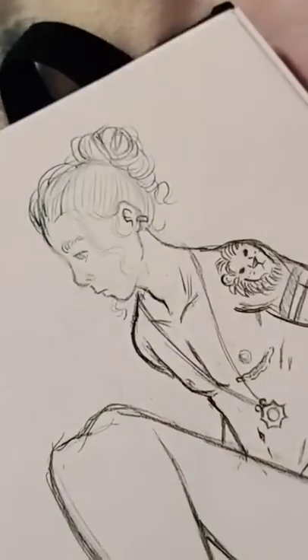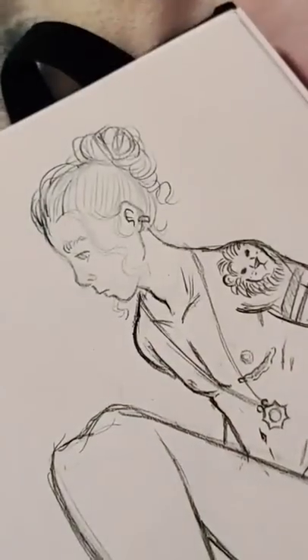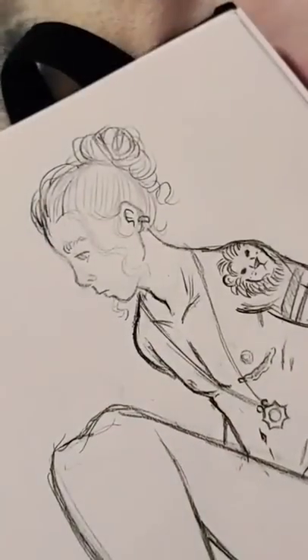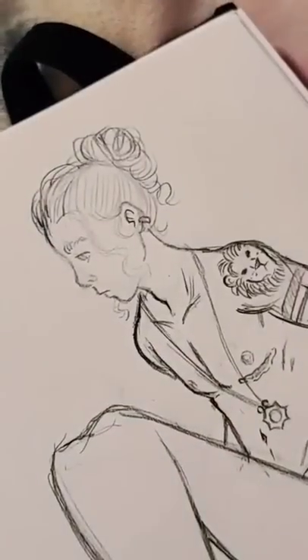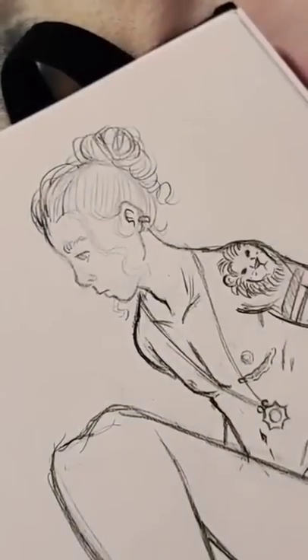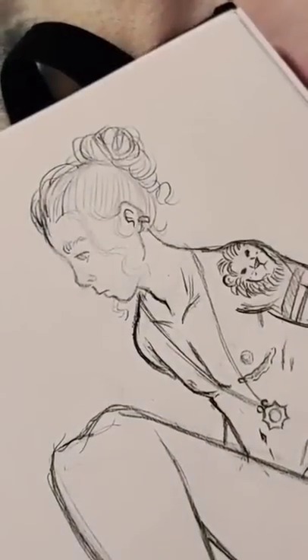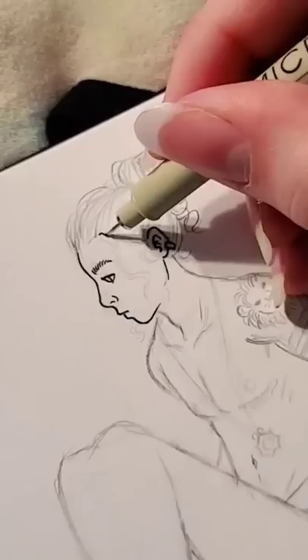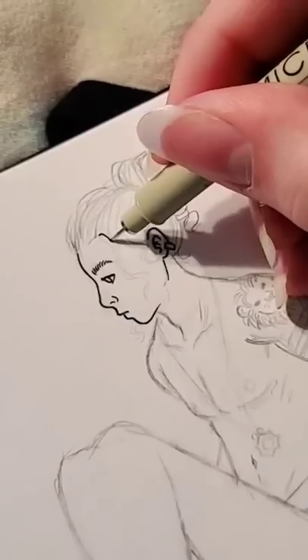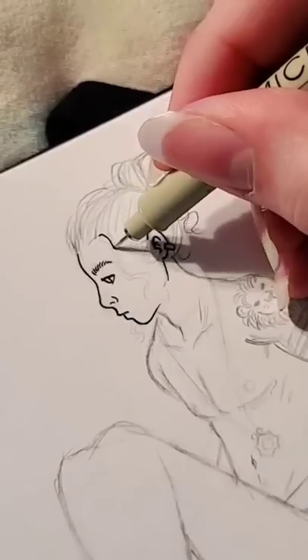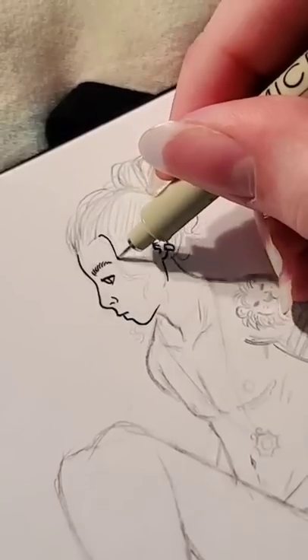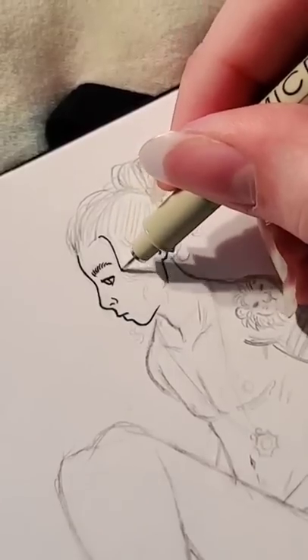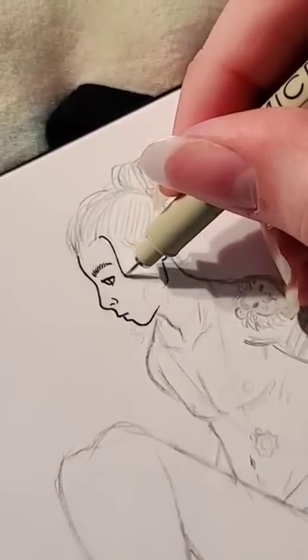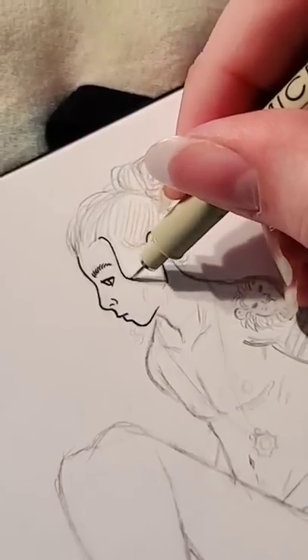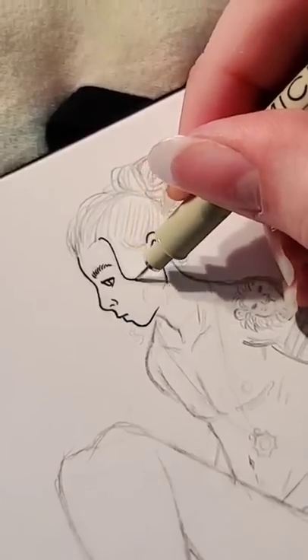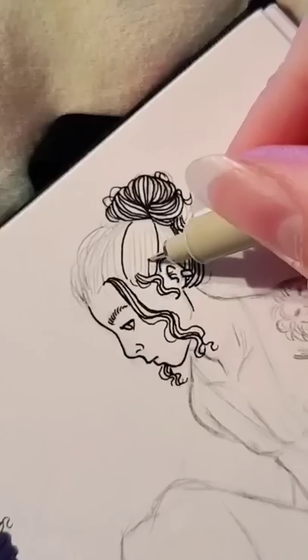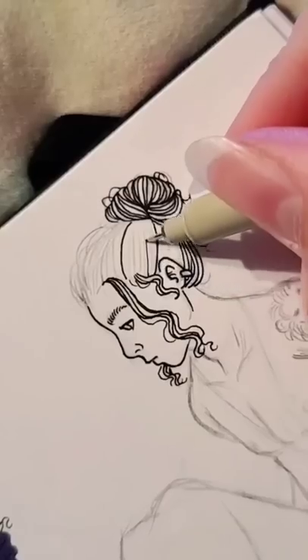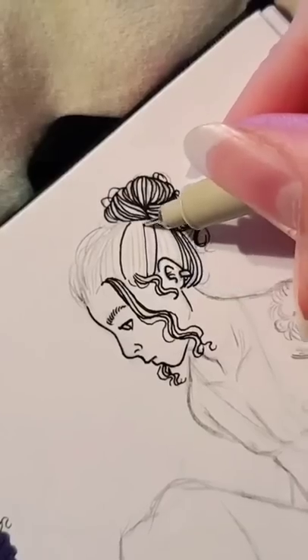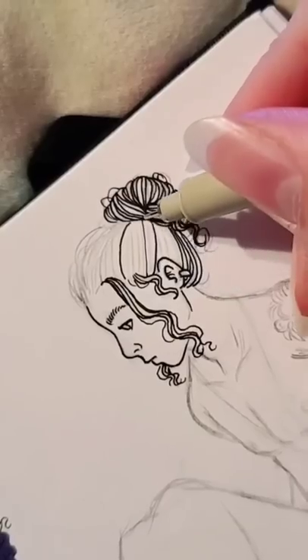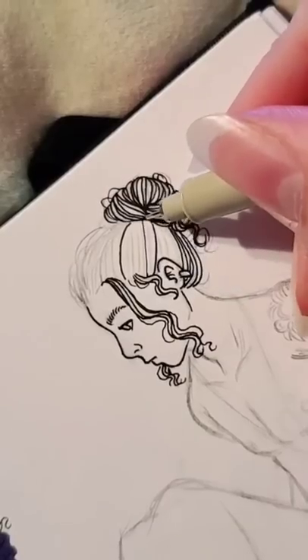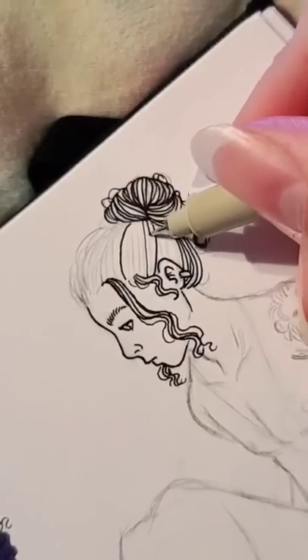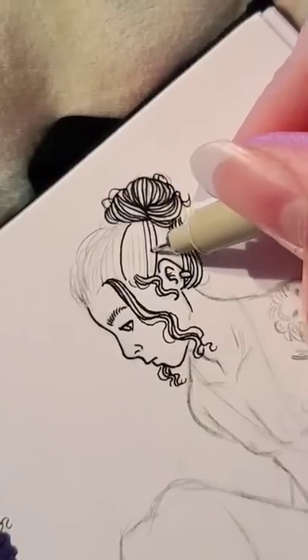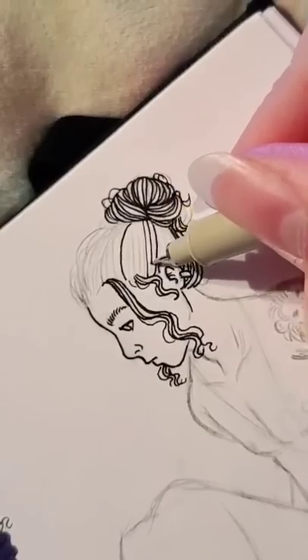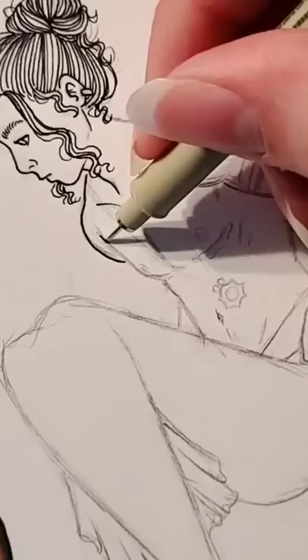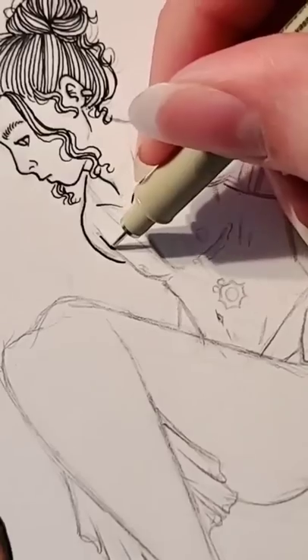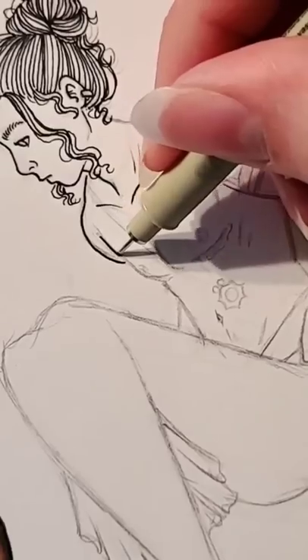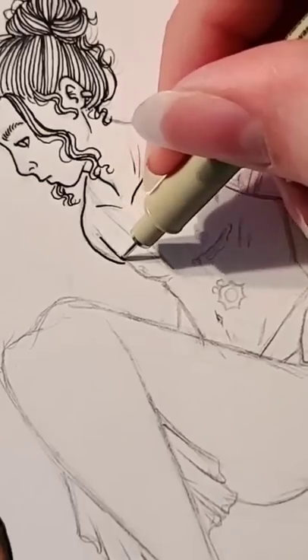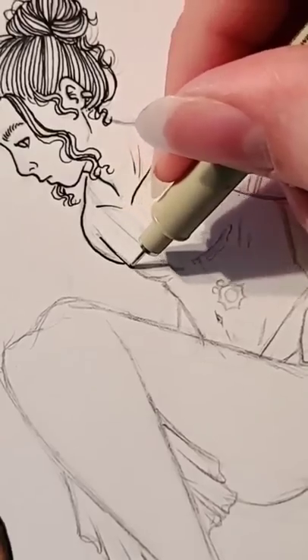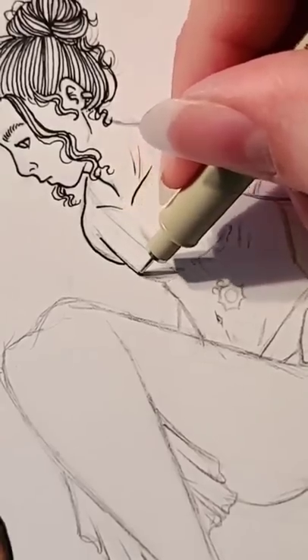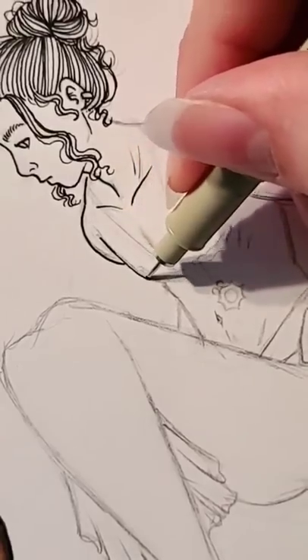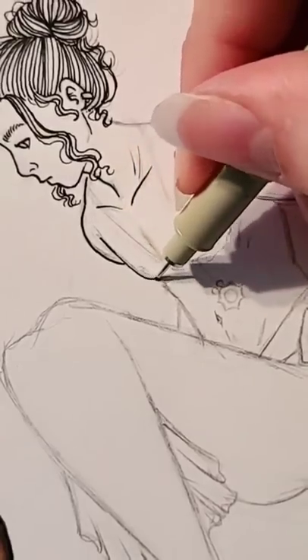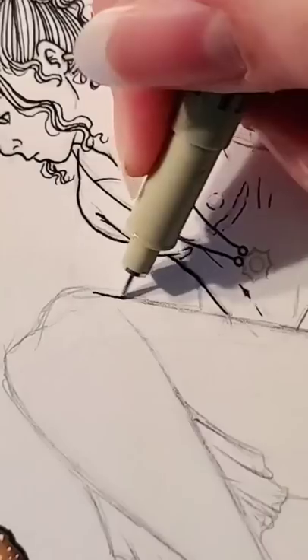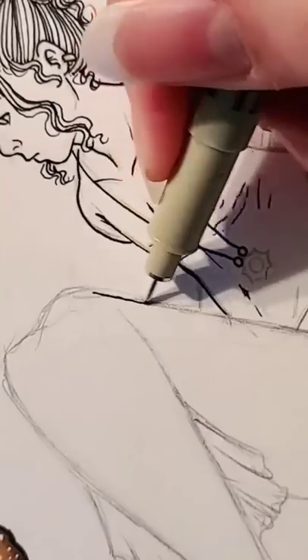For Mermay, I am drawing the months as mermaids. In this video, I am drawing August.